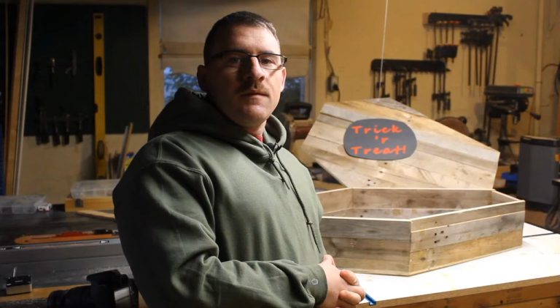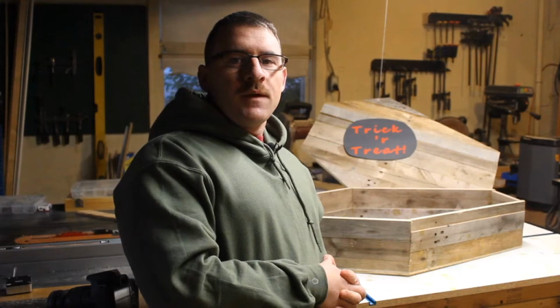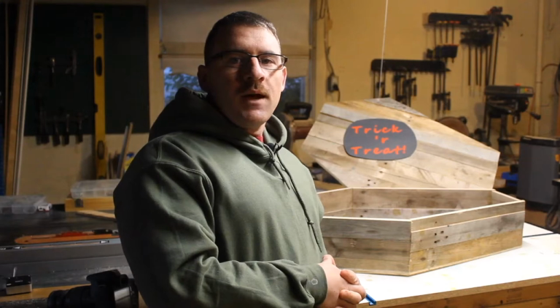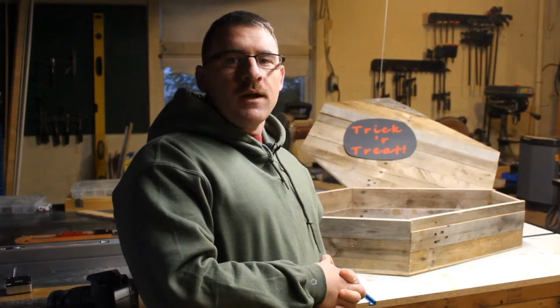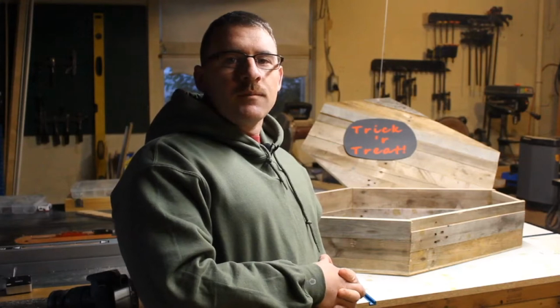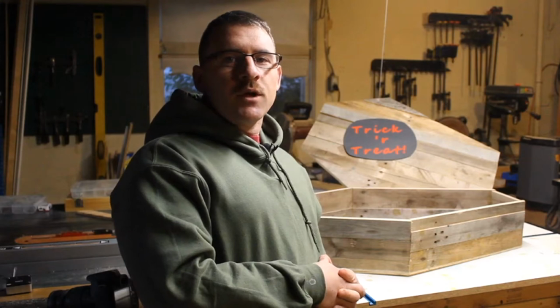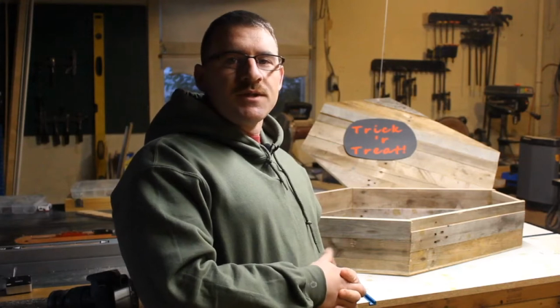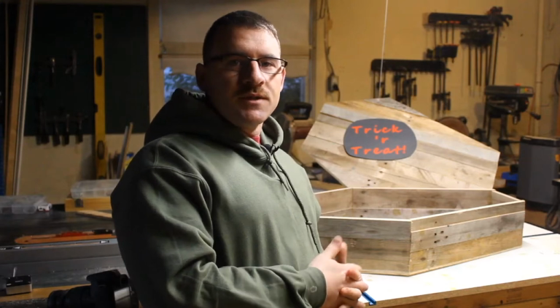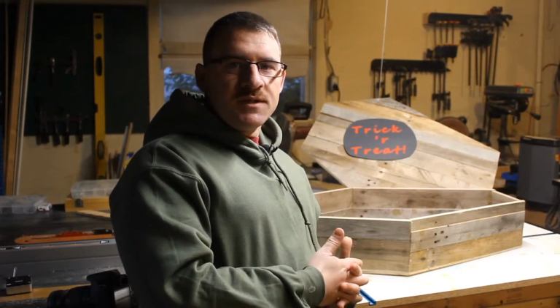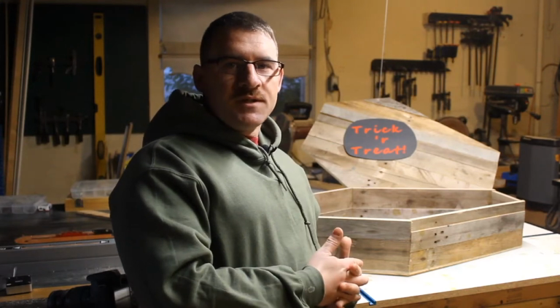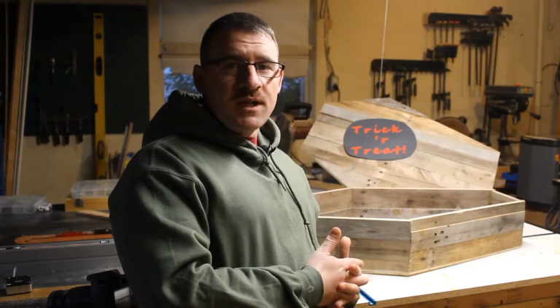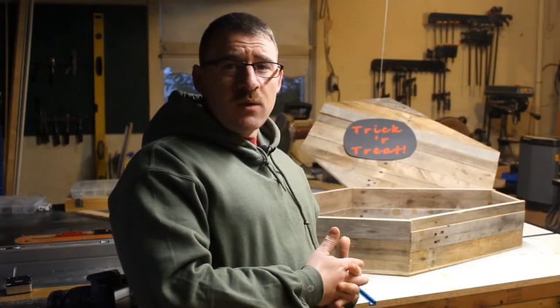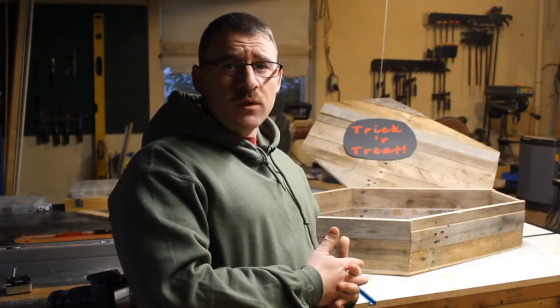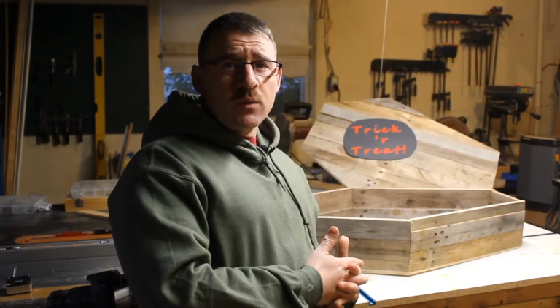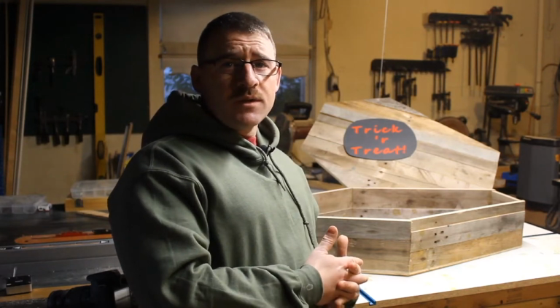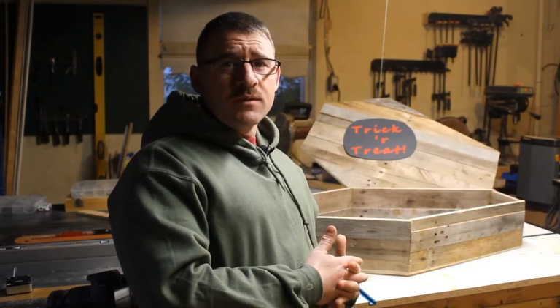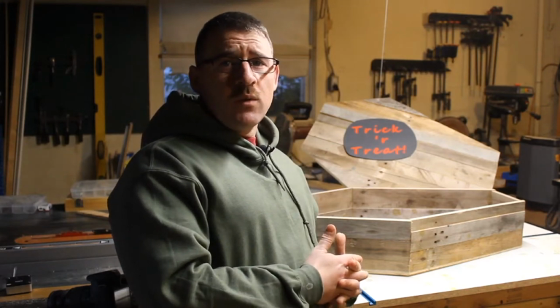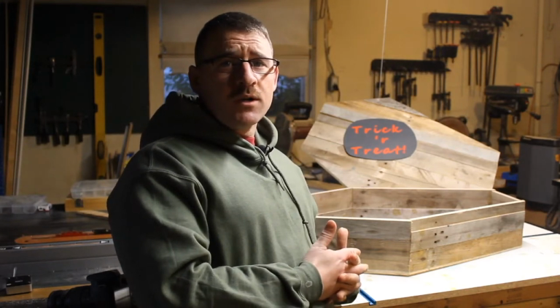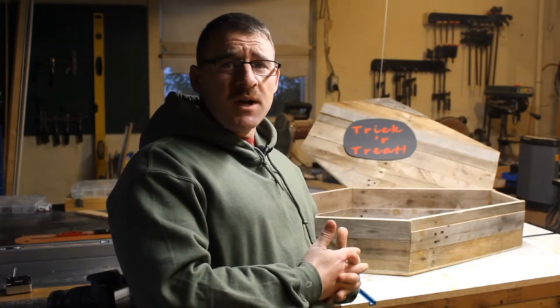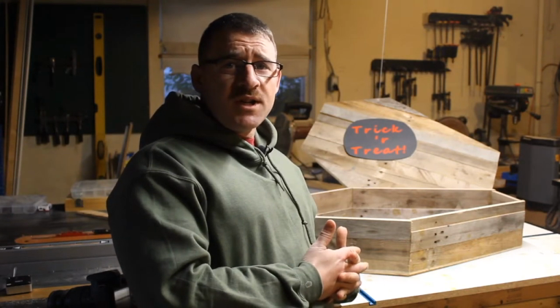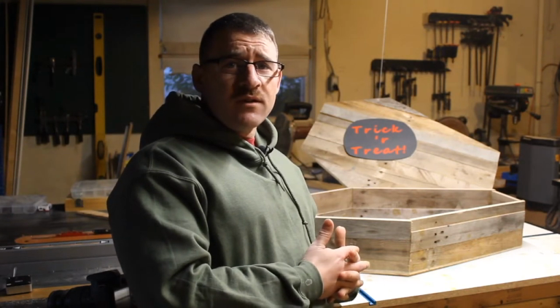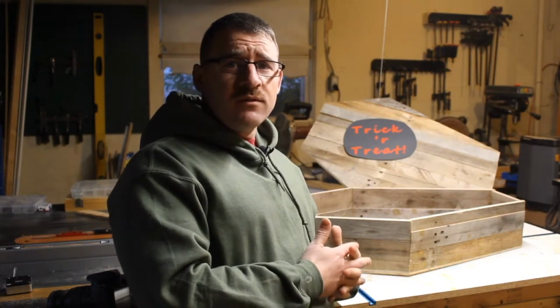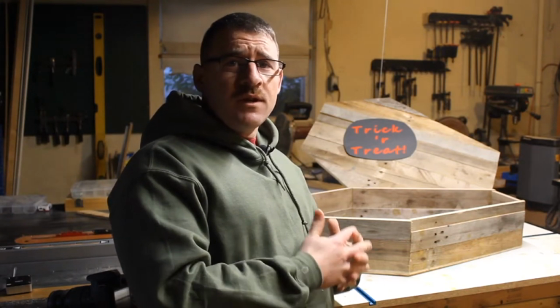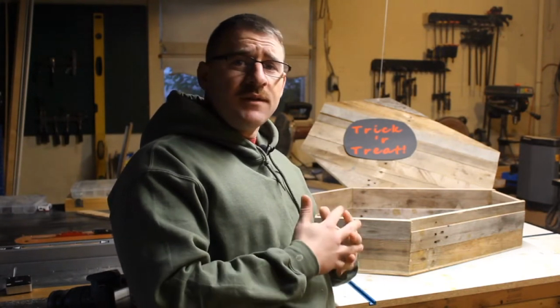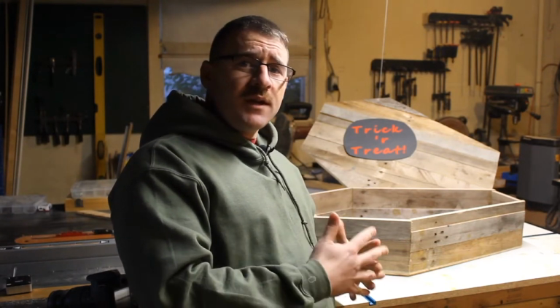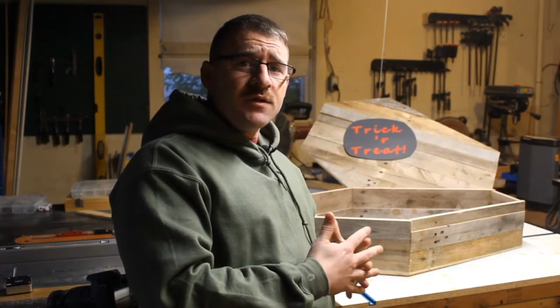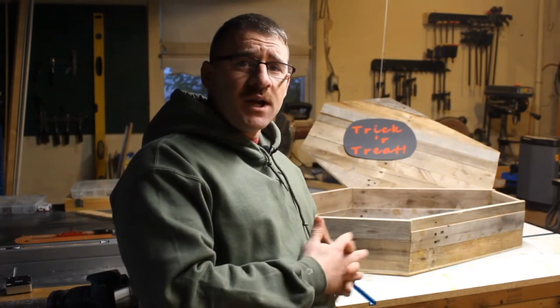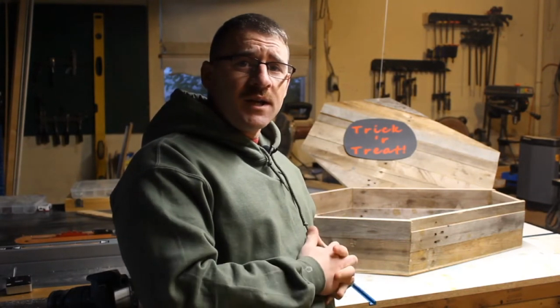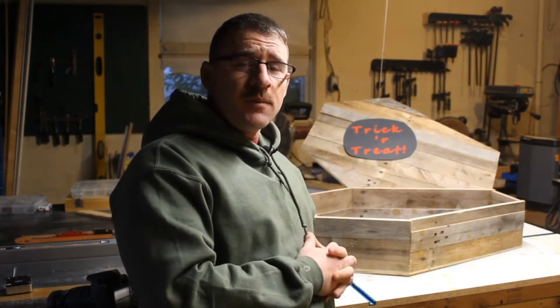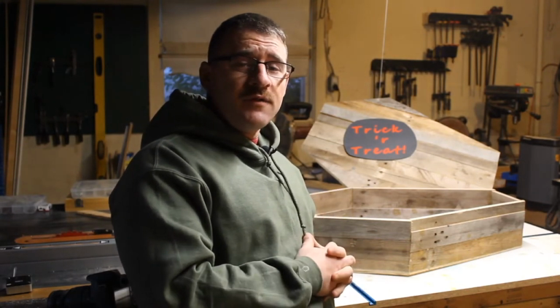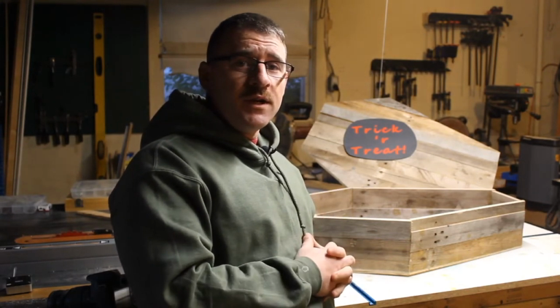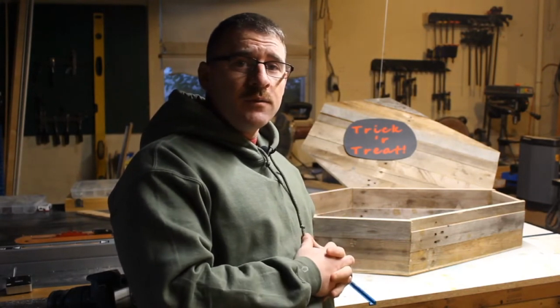Hi, I'm Chris. This is CK Woodworks. Welcome to my channel. Thank you for checking out my video.